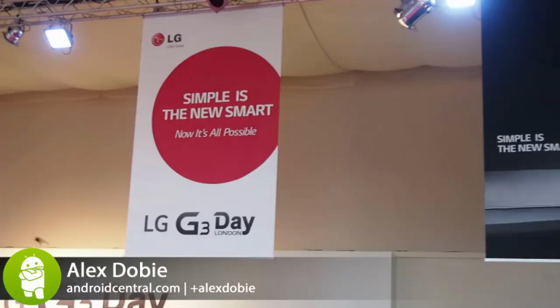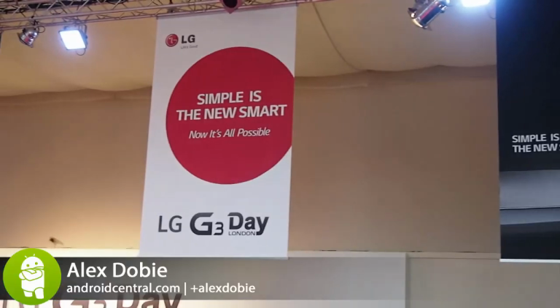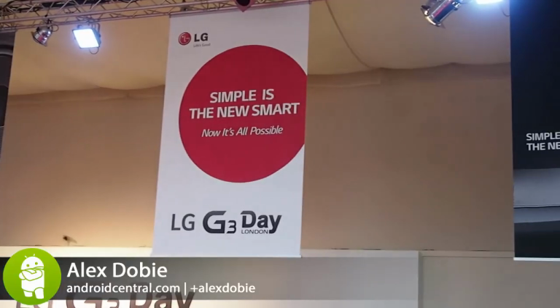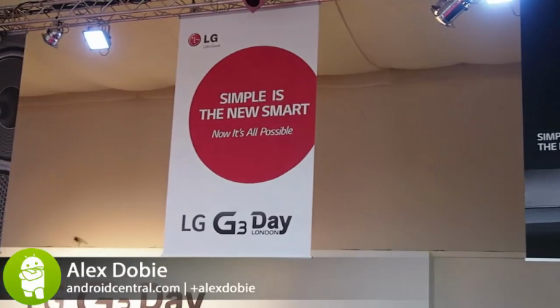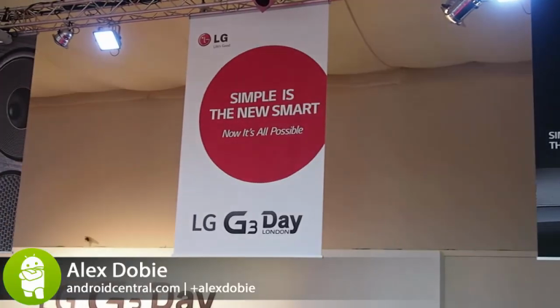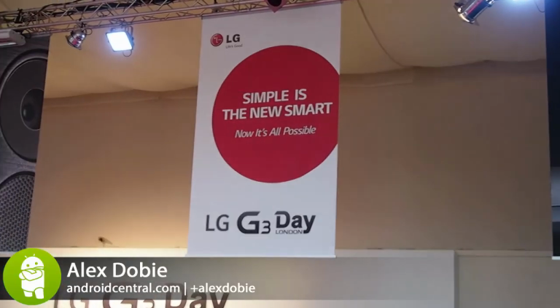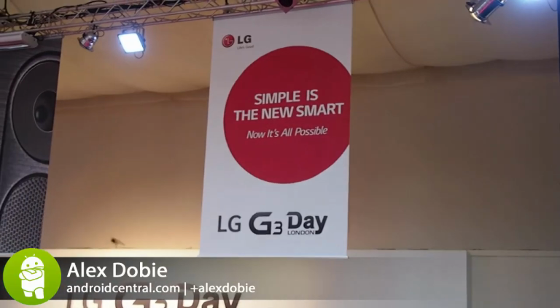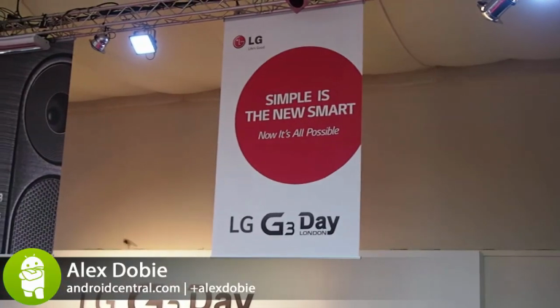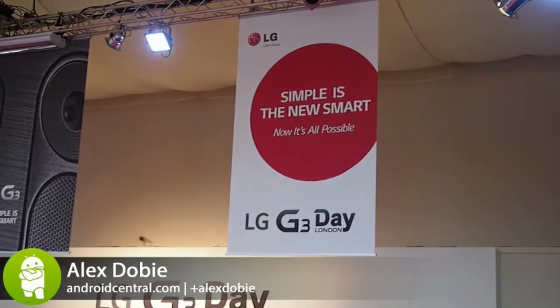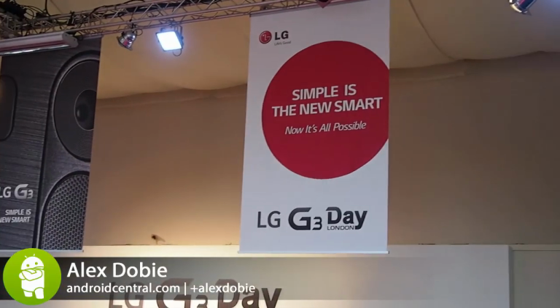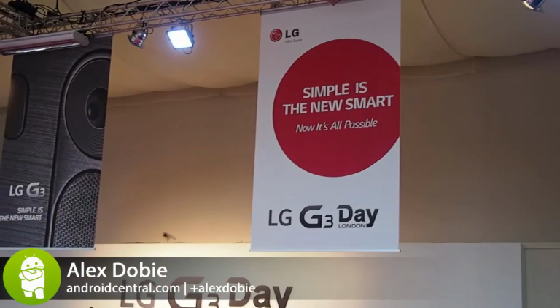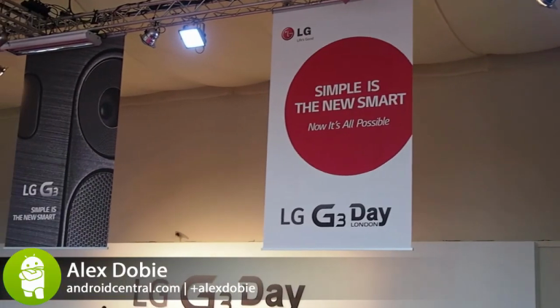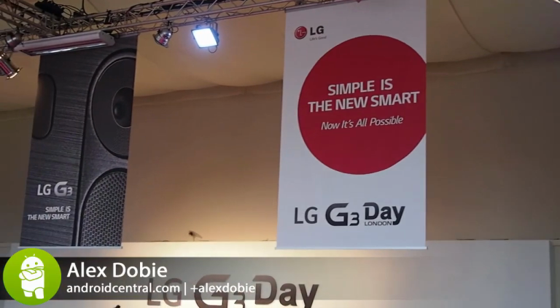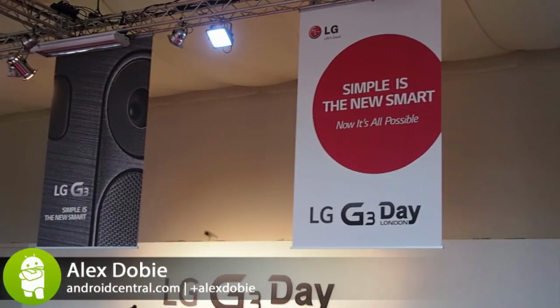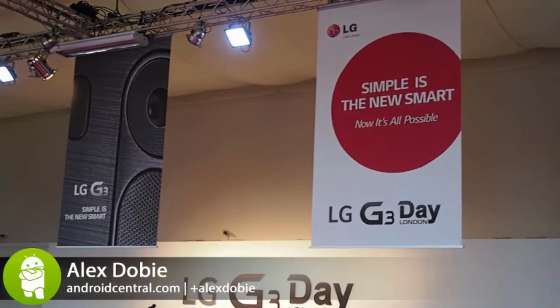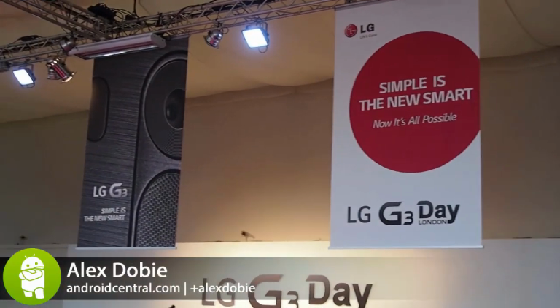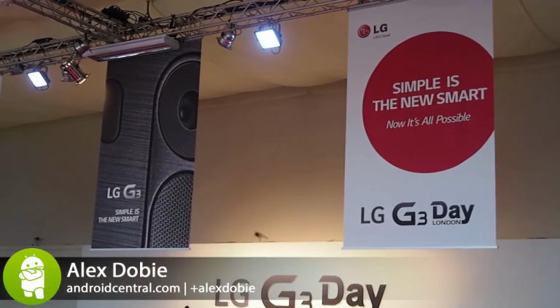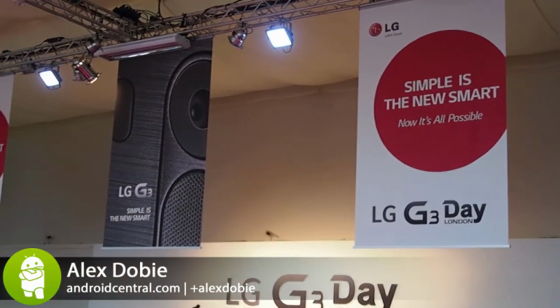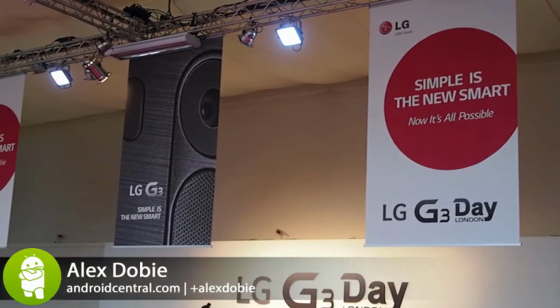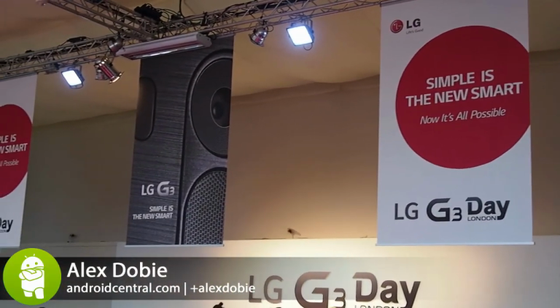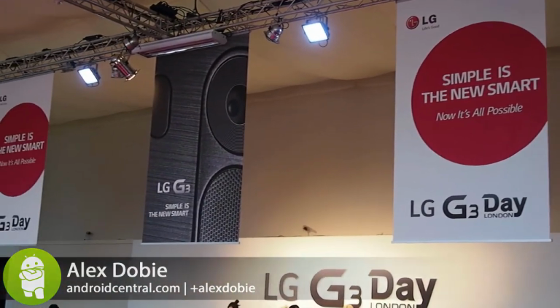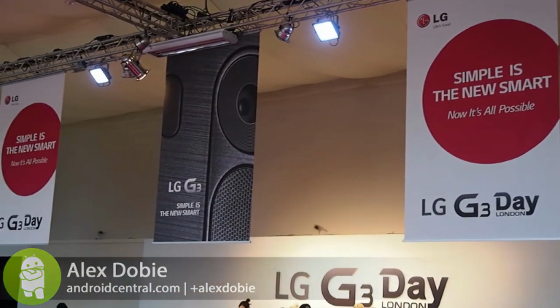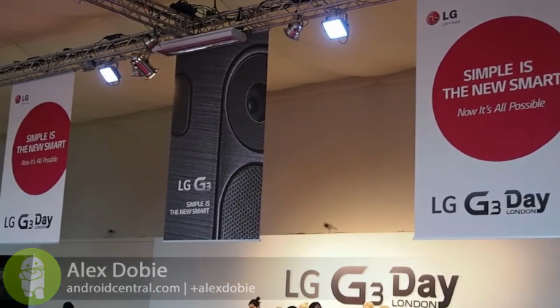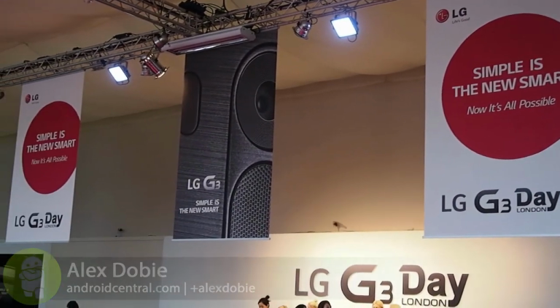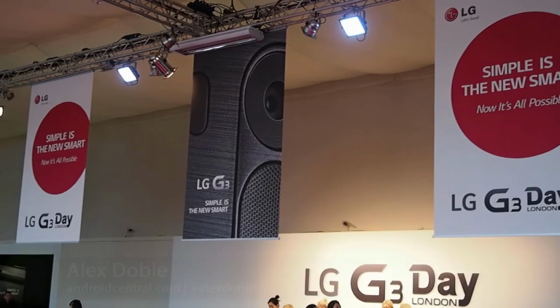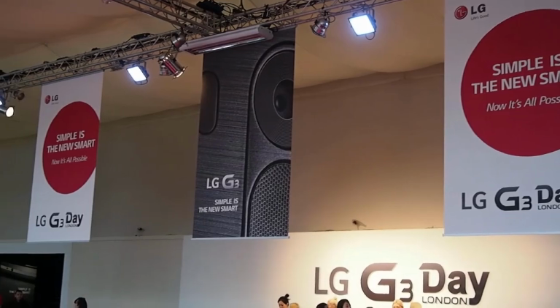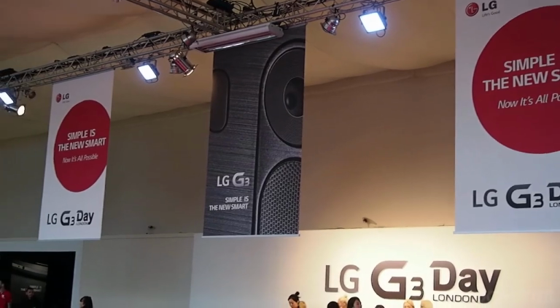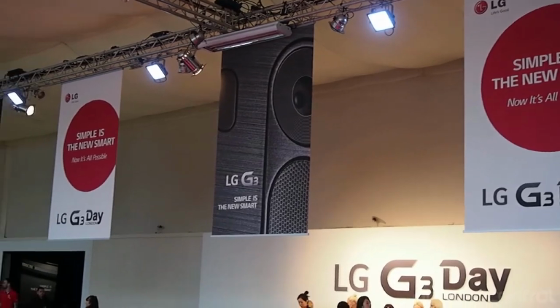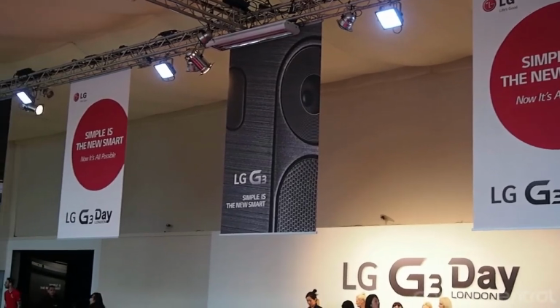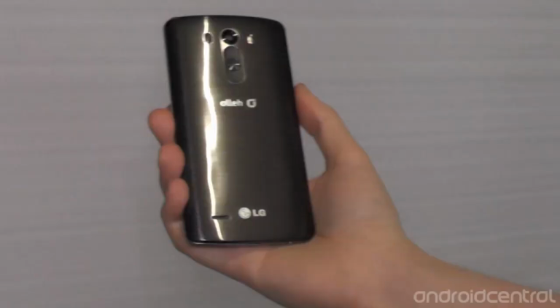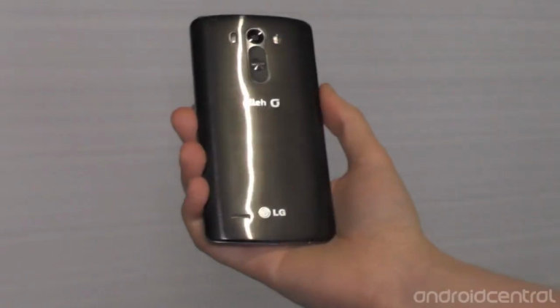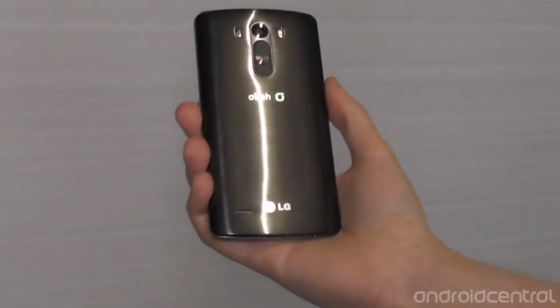Hey, it's Alex from Android Central. We're here with LG in London taking a look at the LG G3, the new flagship from LG.